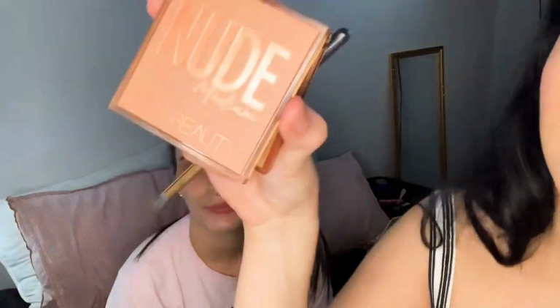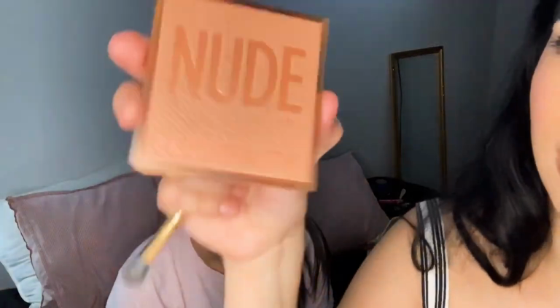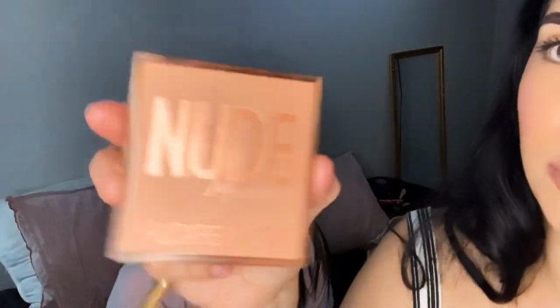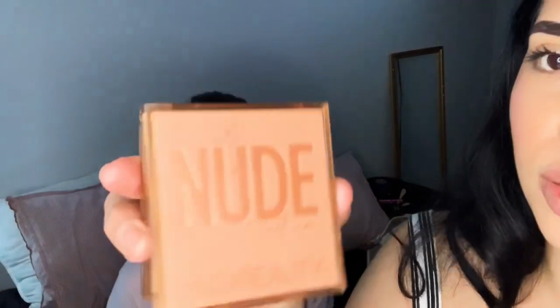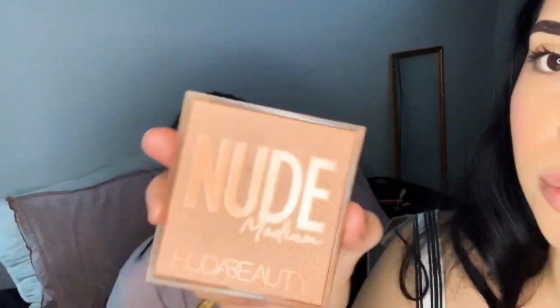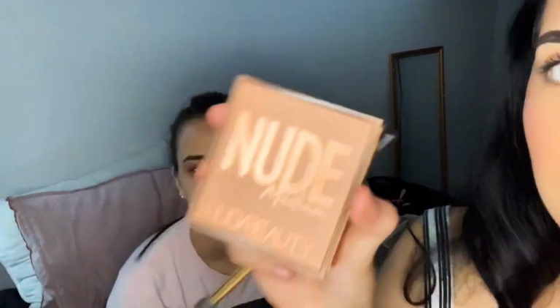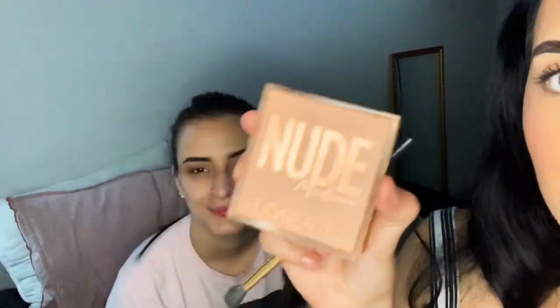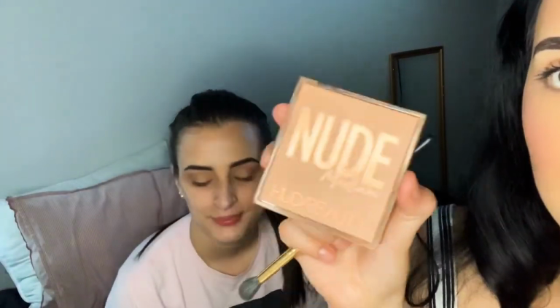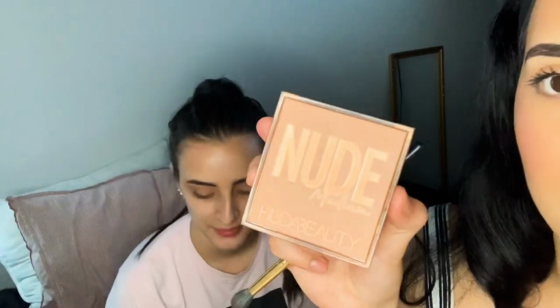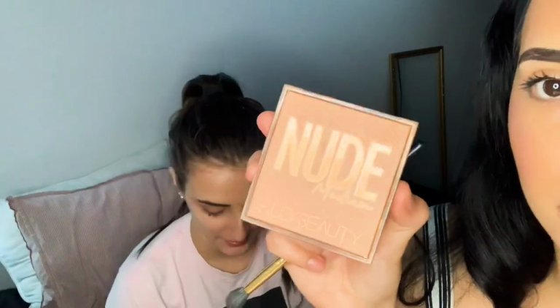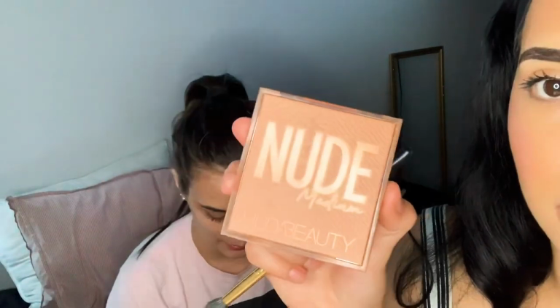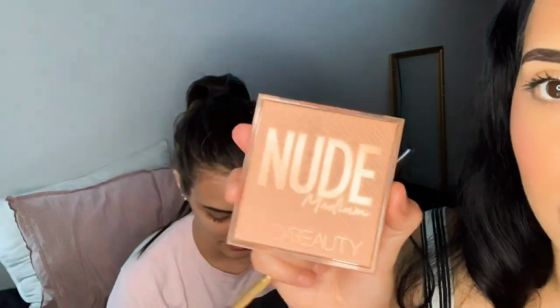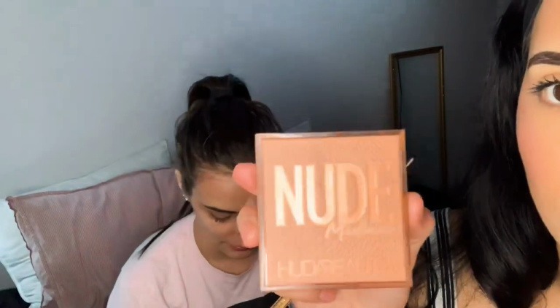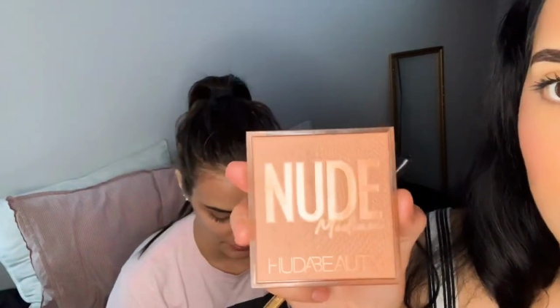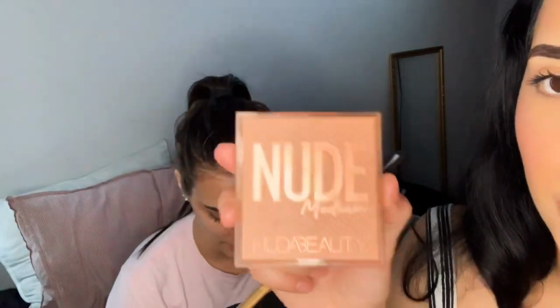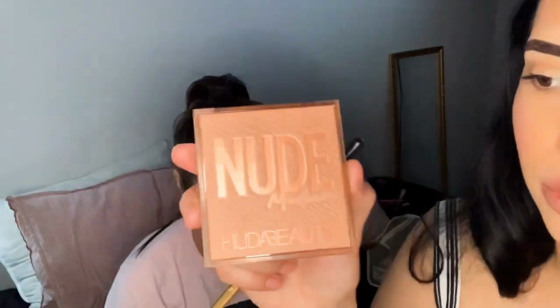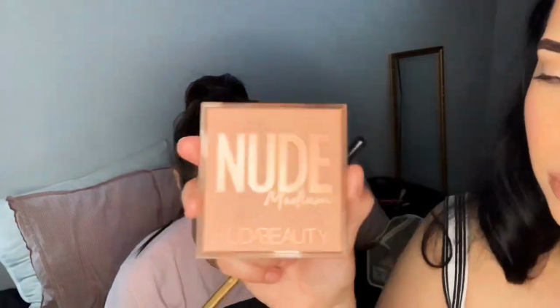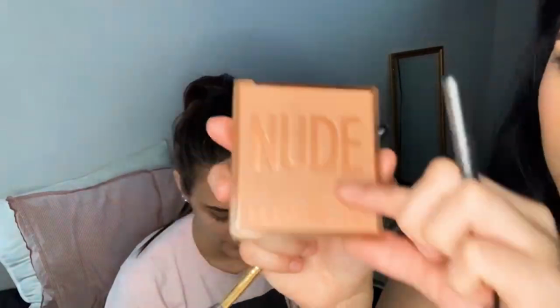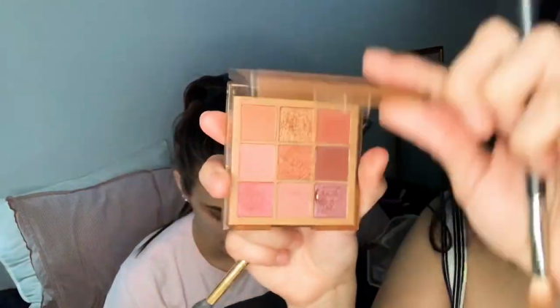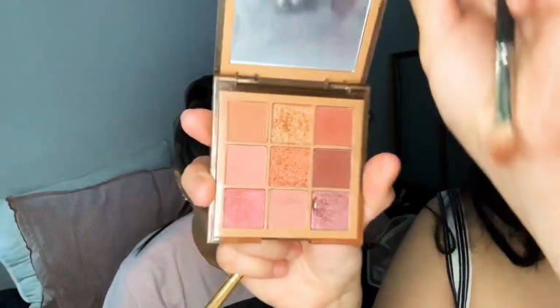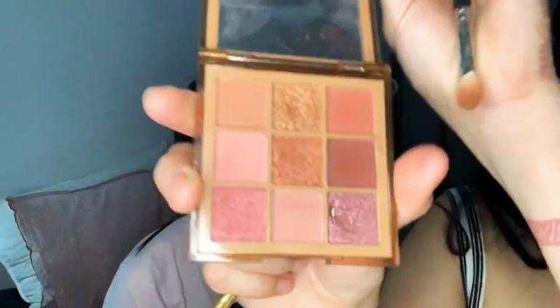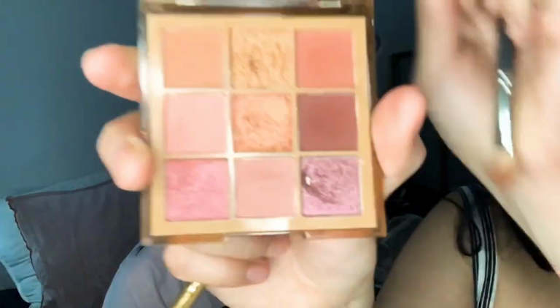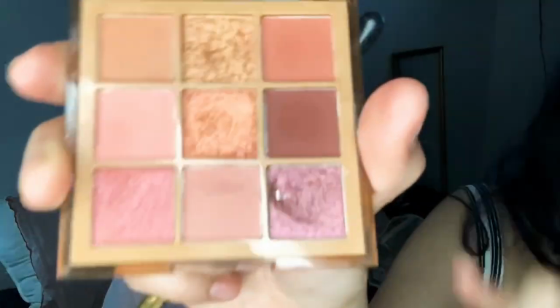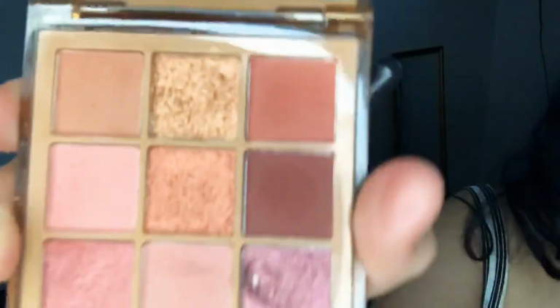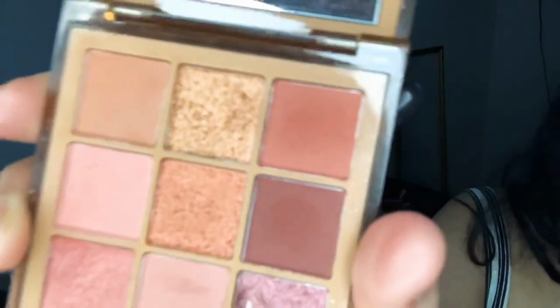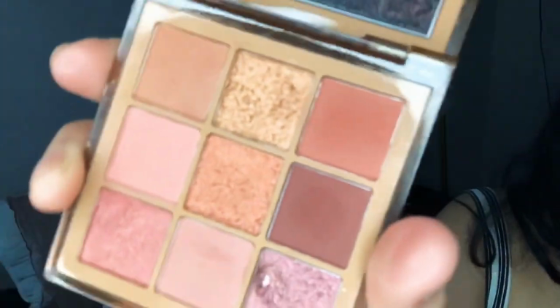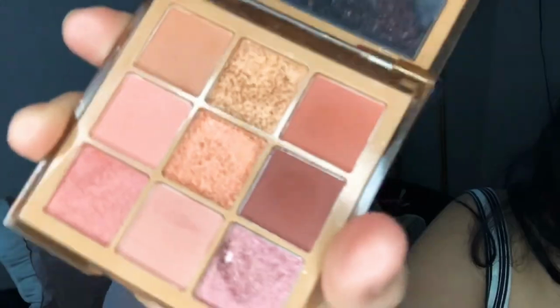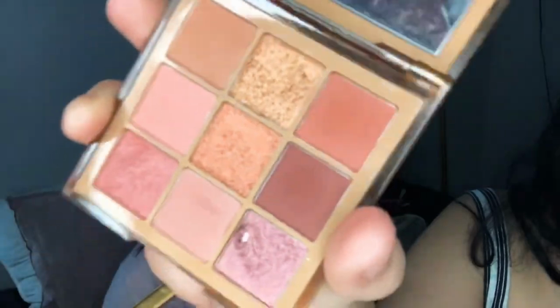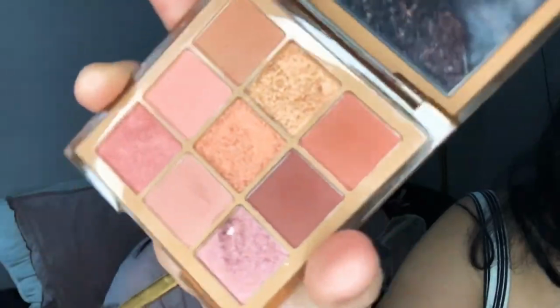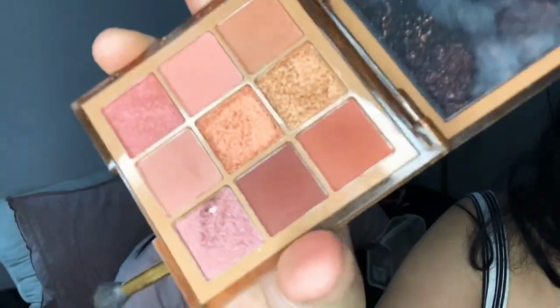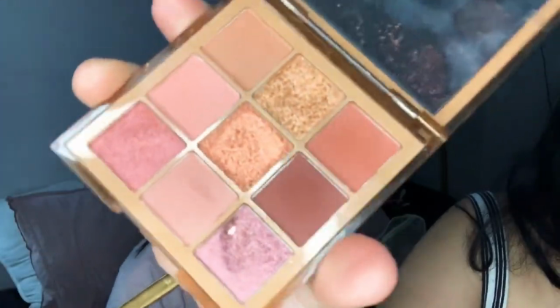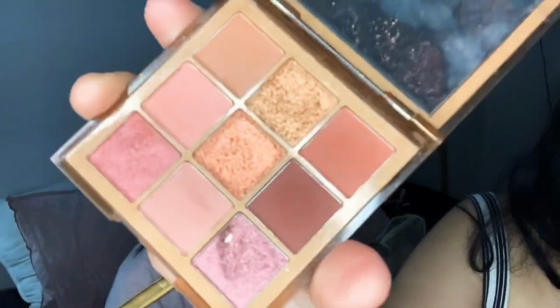I'm going to use my favorite palette which is the Nude by Huda Beauty. It has such pretty colors. Look at that.